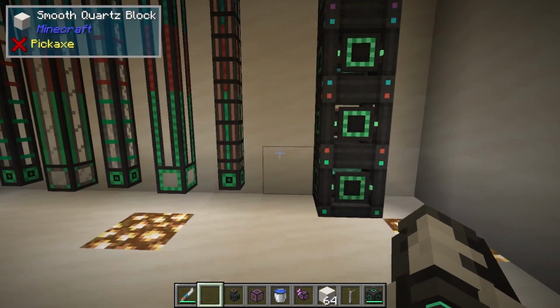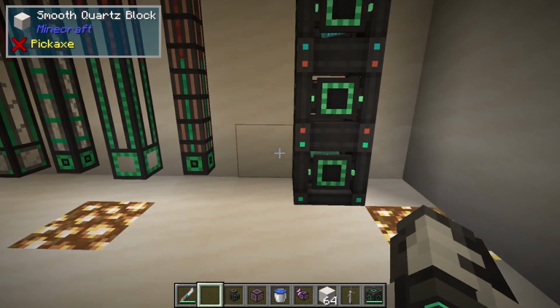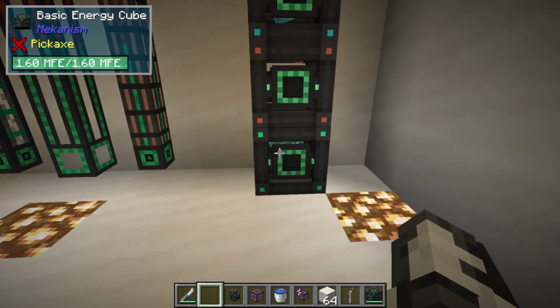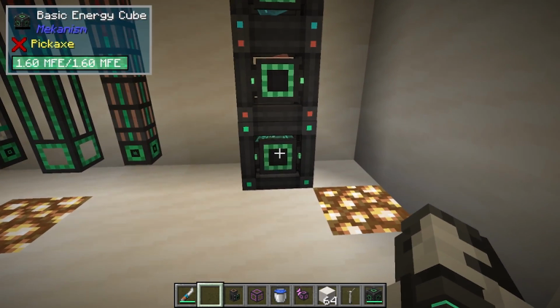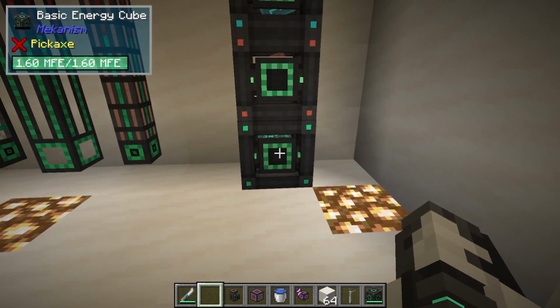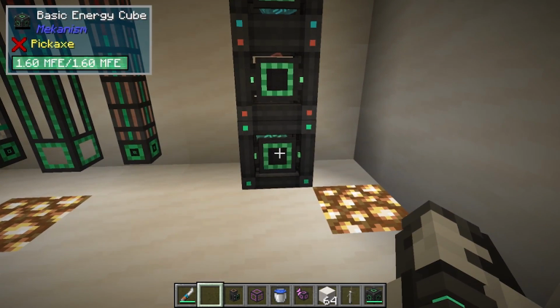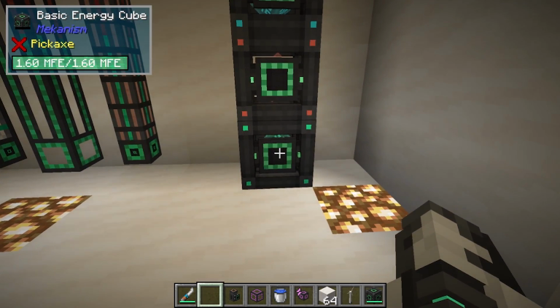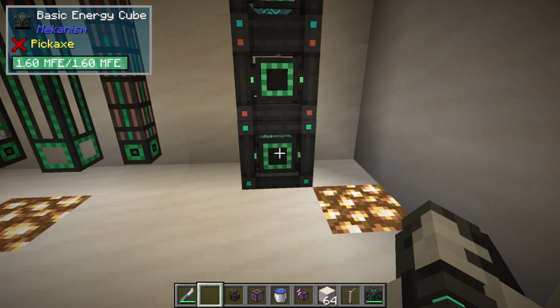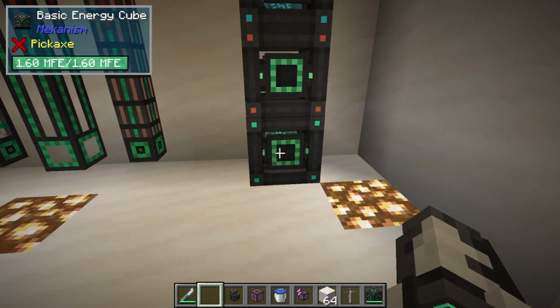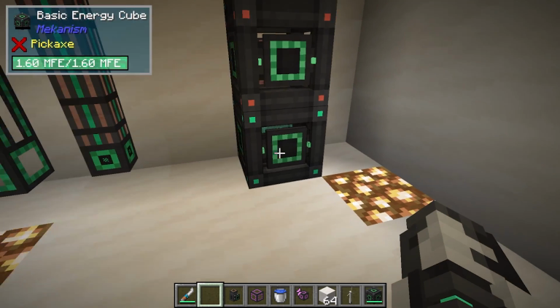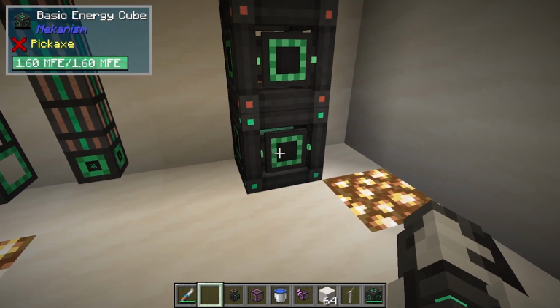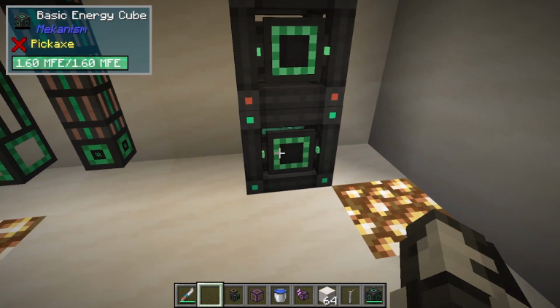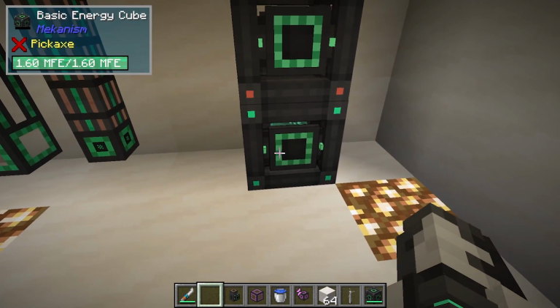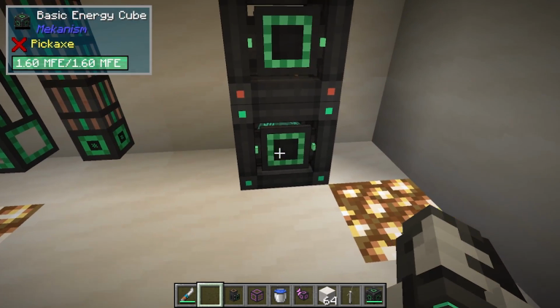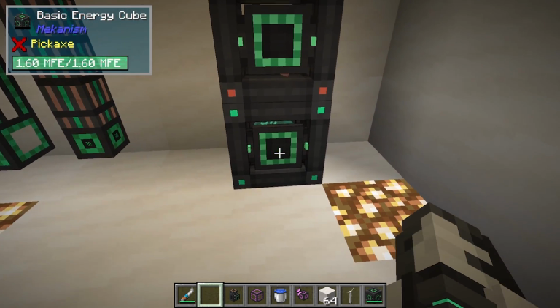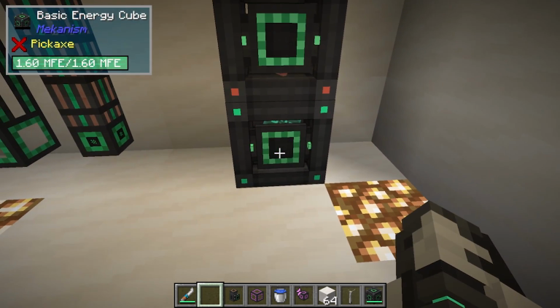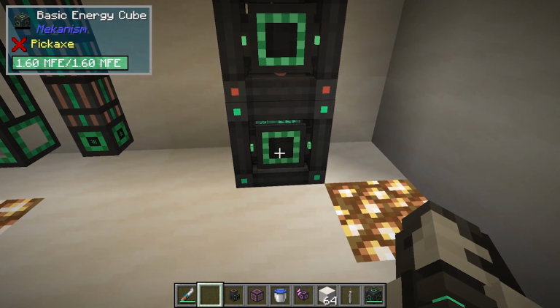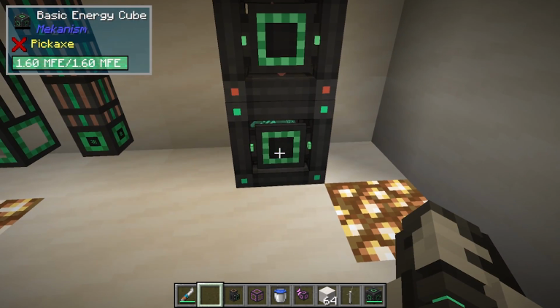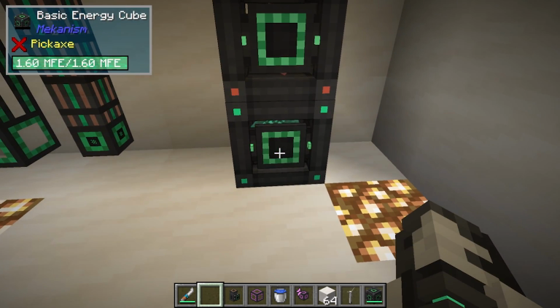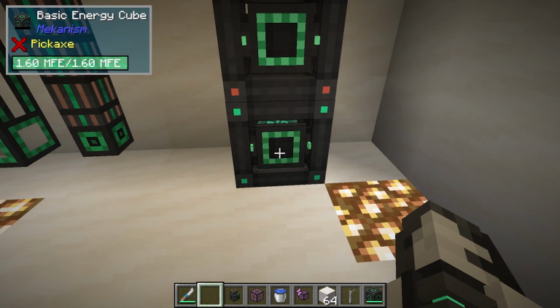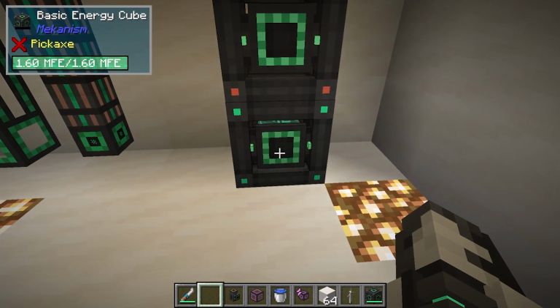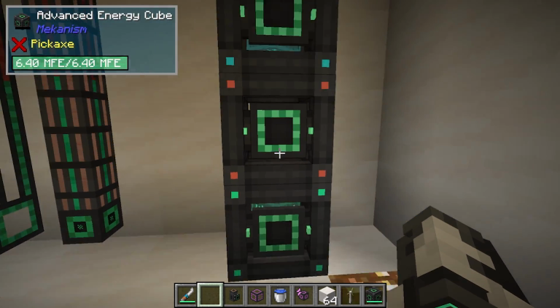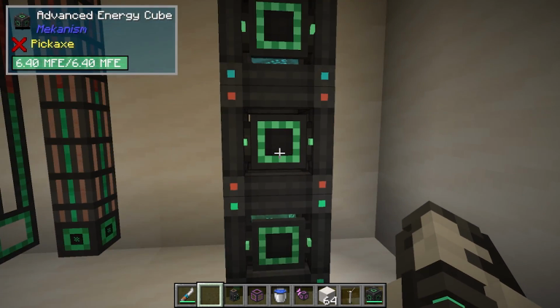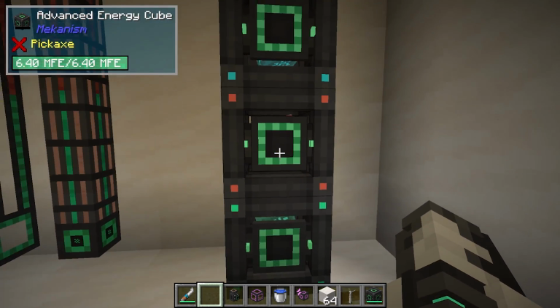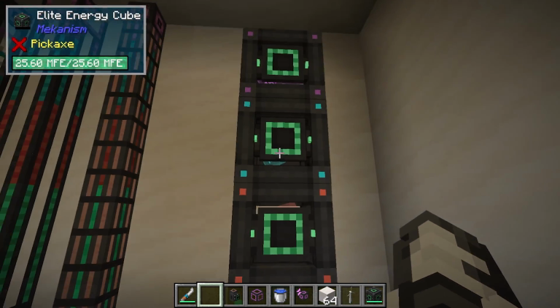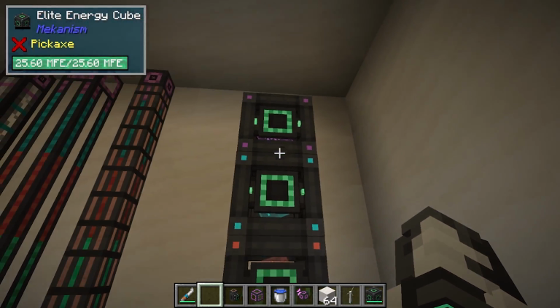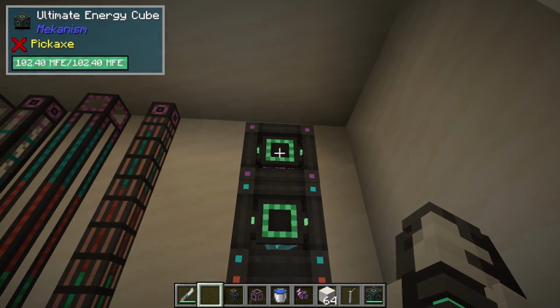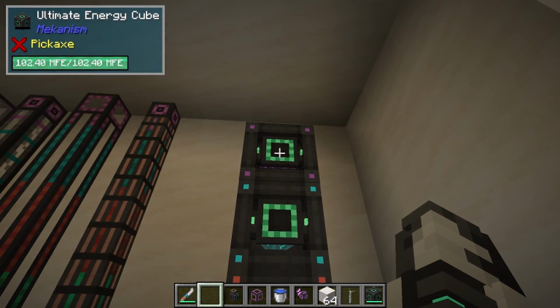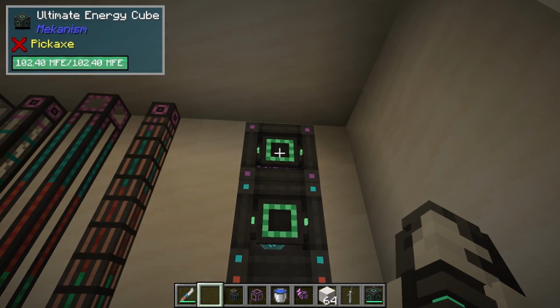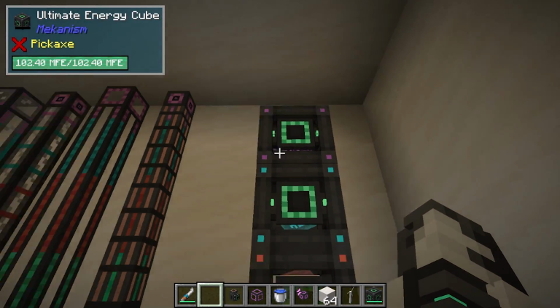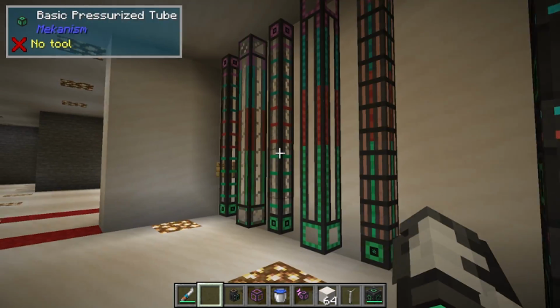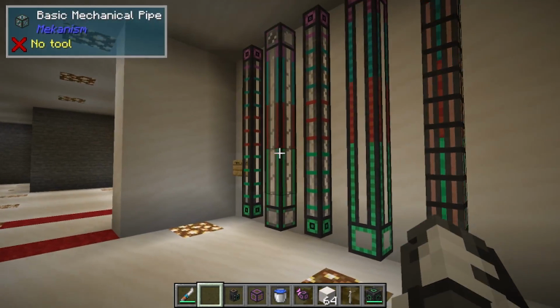We have the same thing with energy storage — these are energy cubes, and this is how we store energy. Again, basic, advanced, elite, and ultimate.